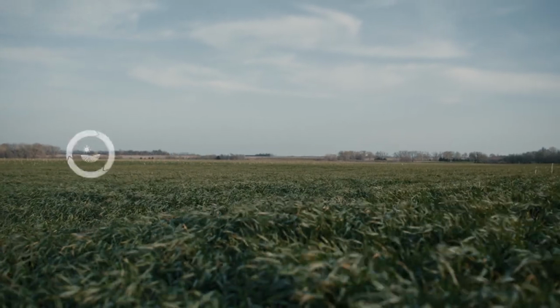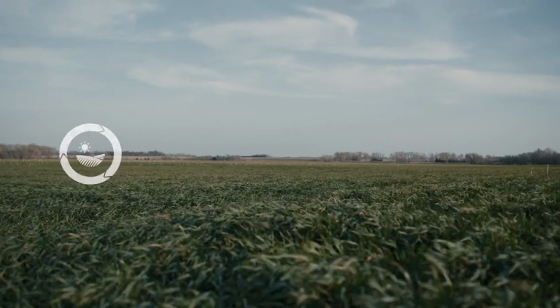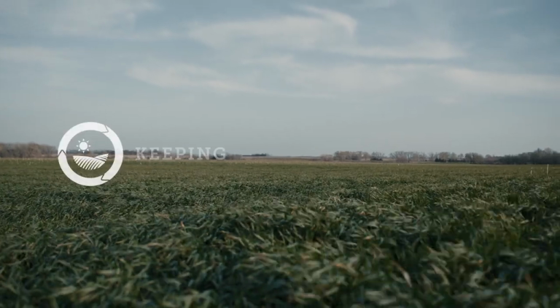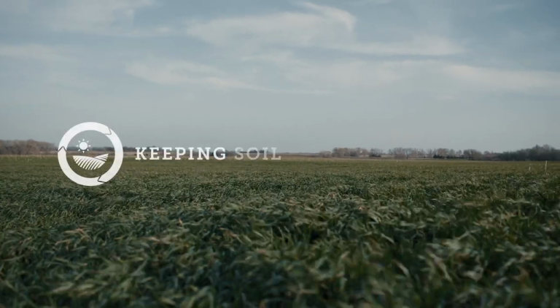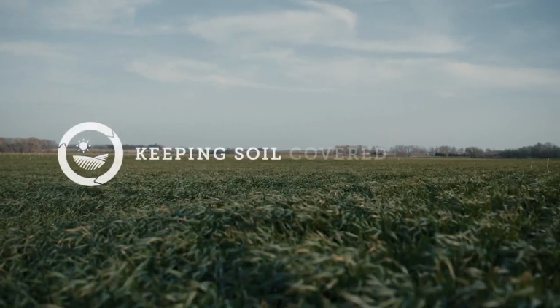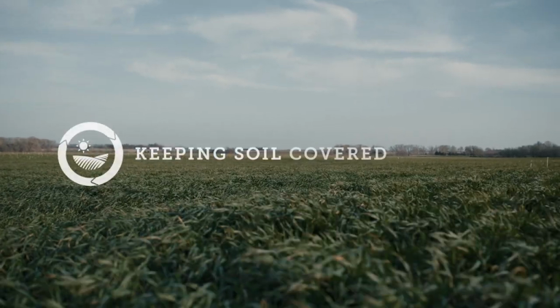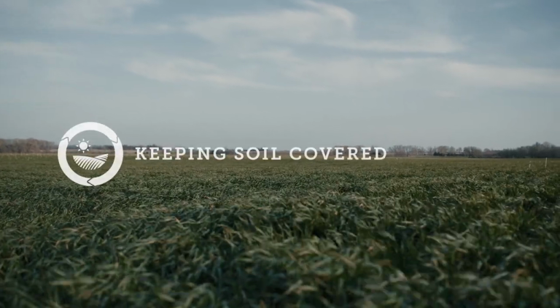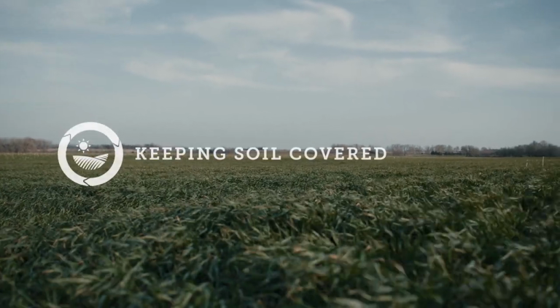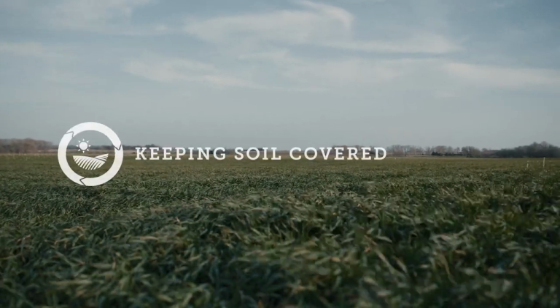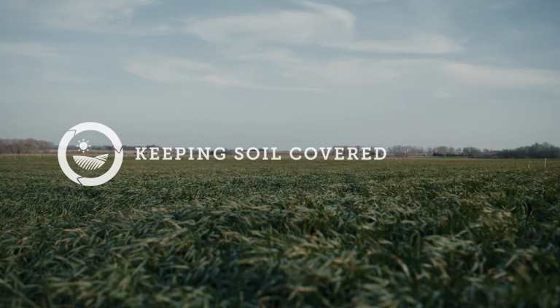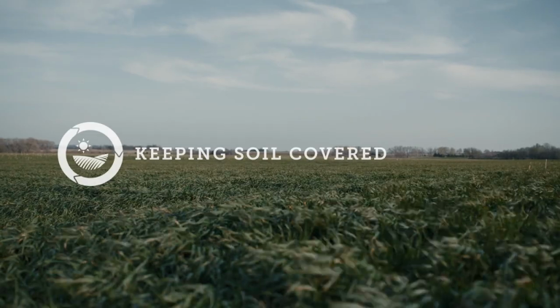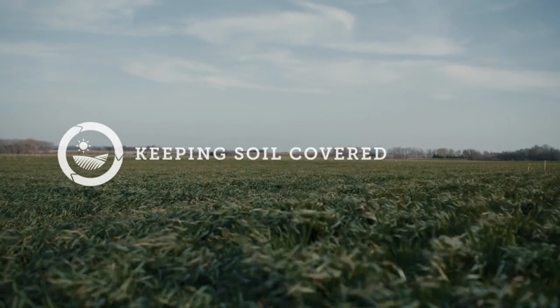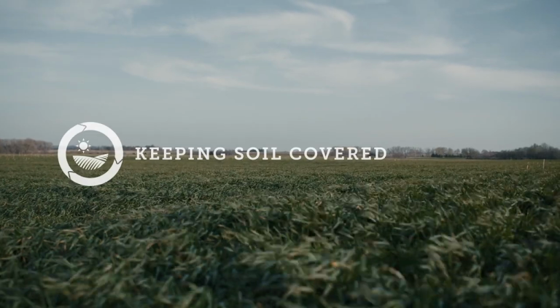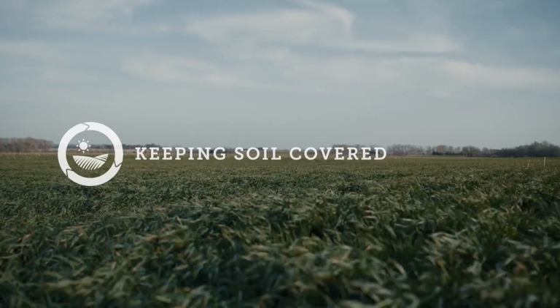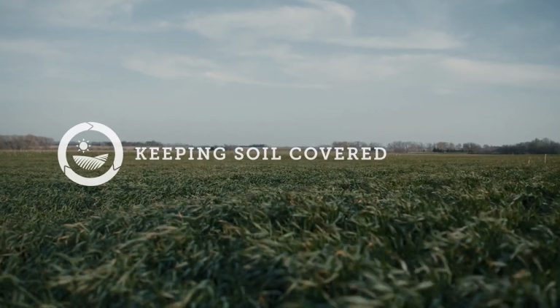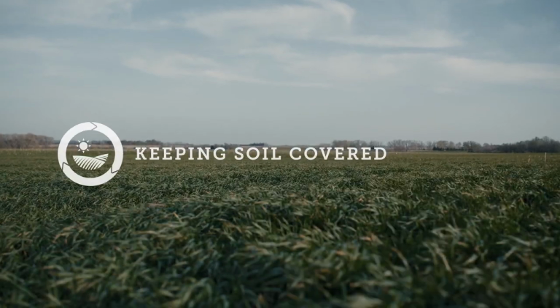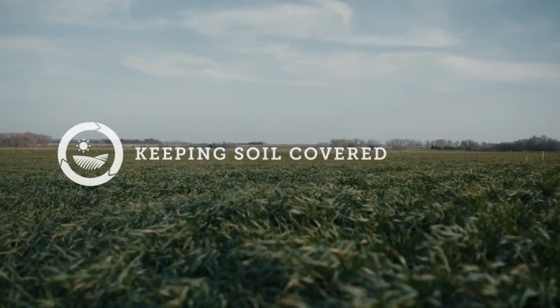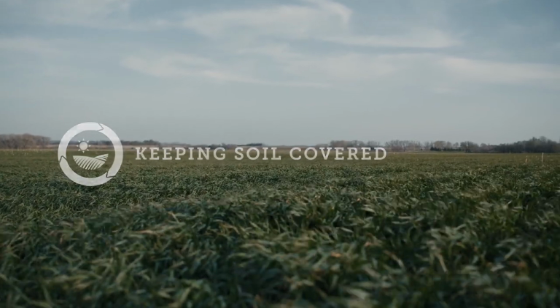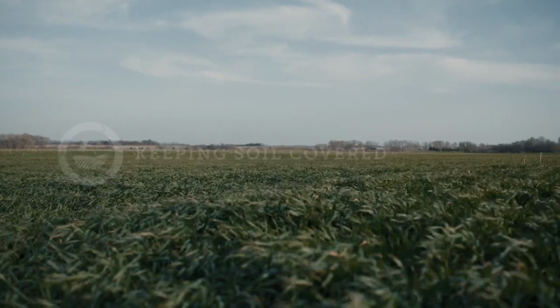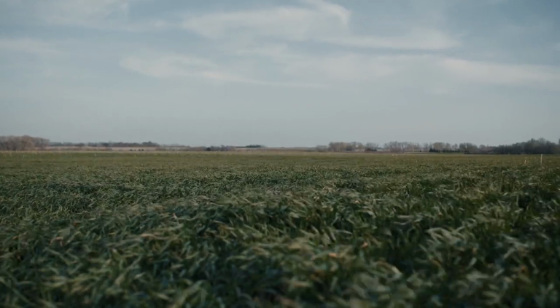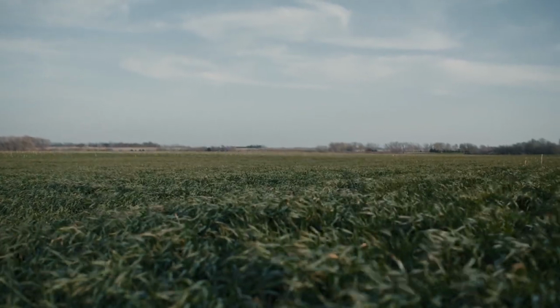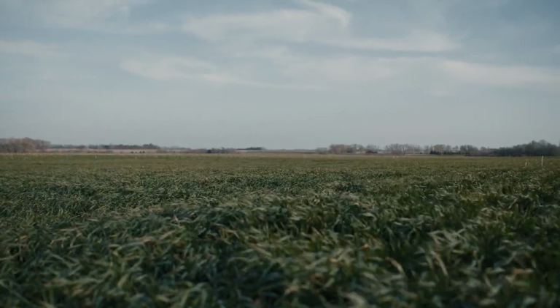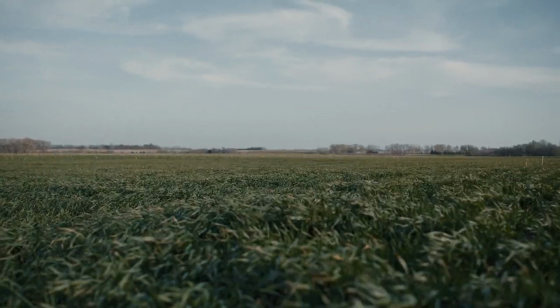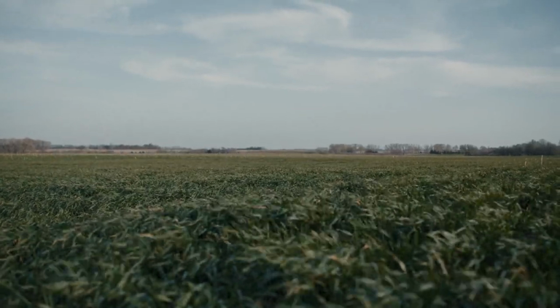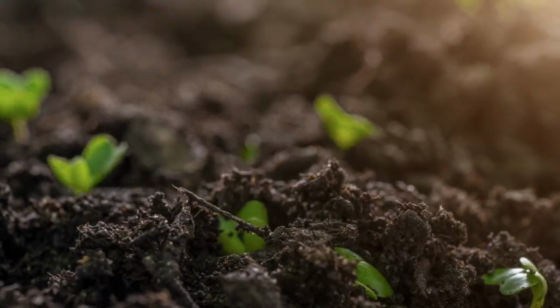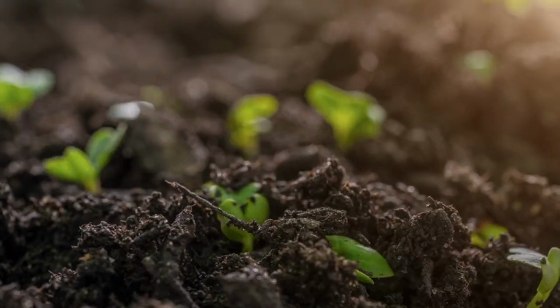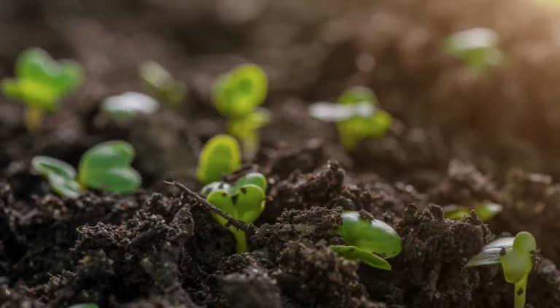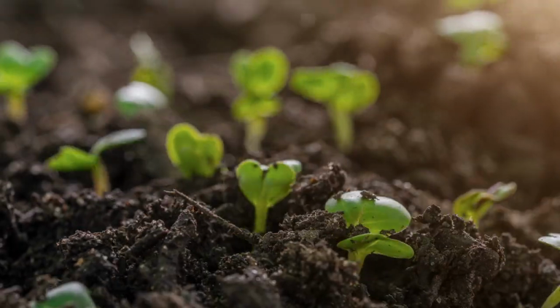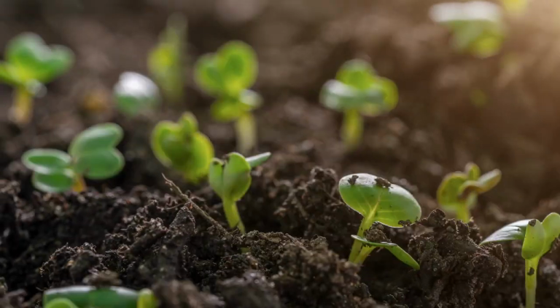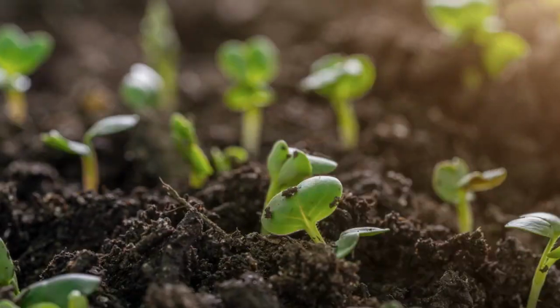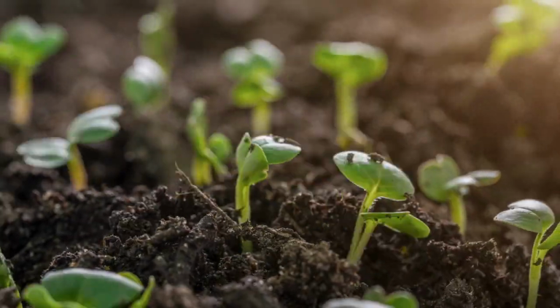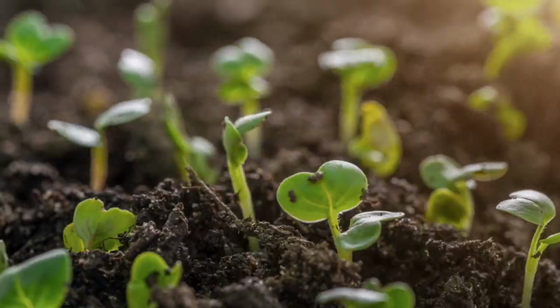And planting cover crops throughout the year protects soil from wind, sun, and hard rain that erodes it over time.